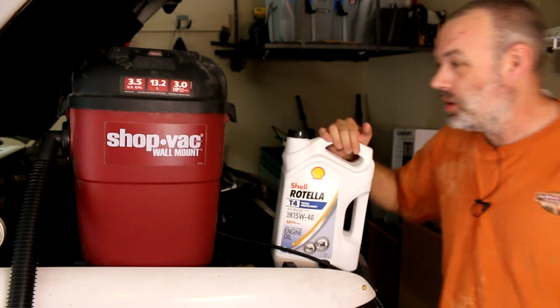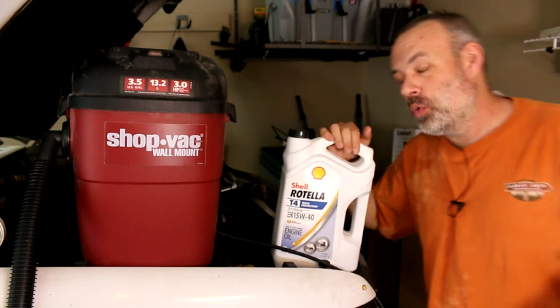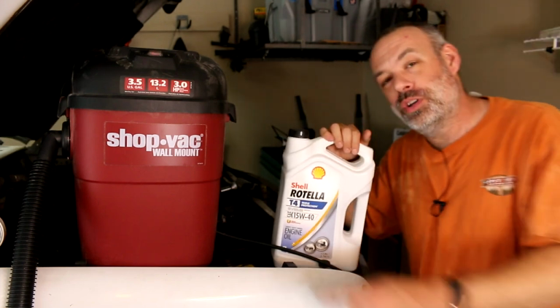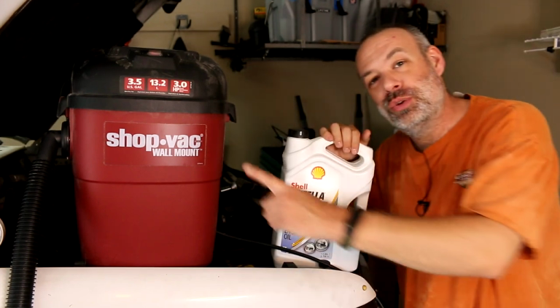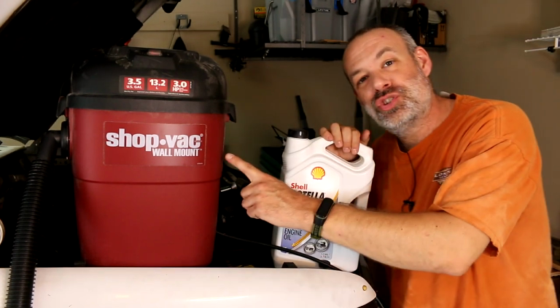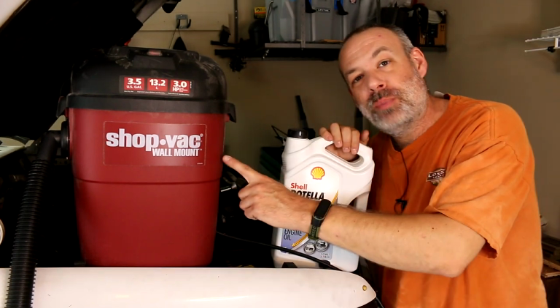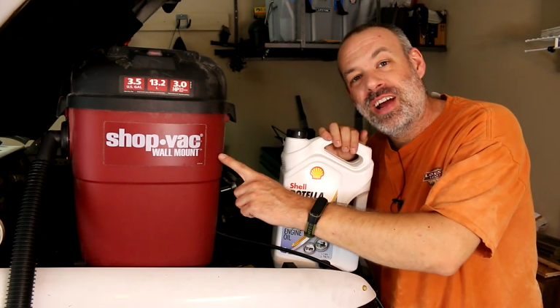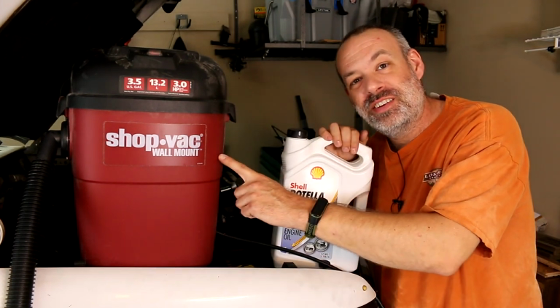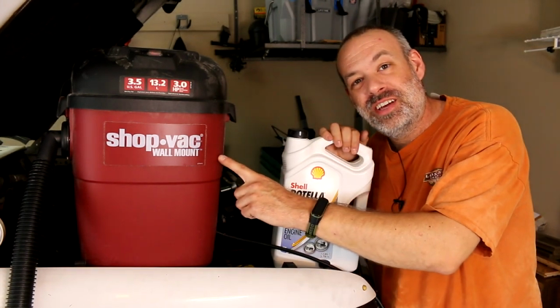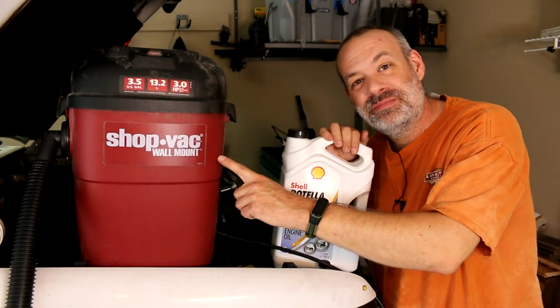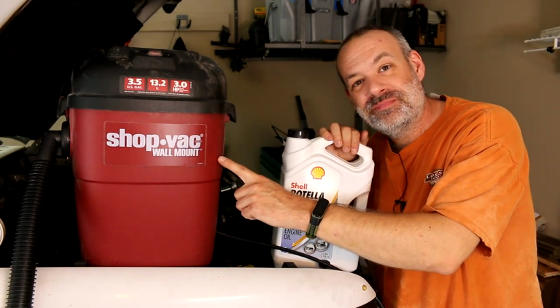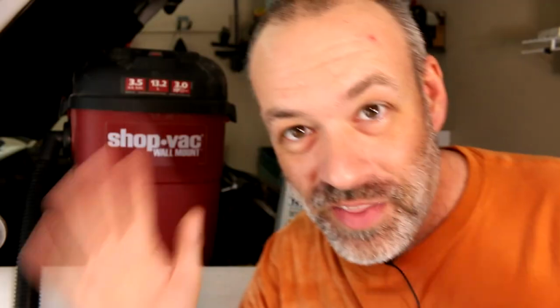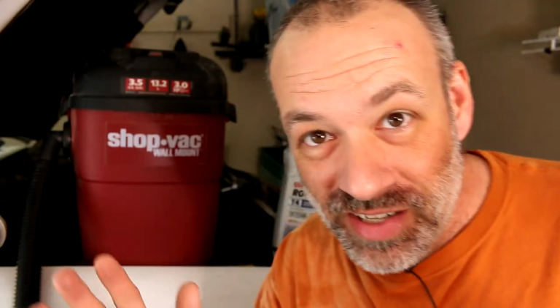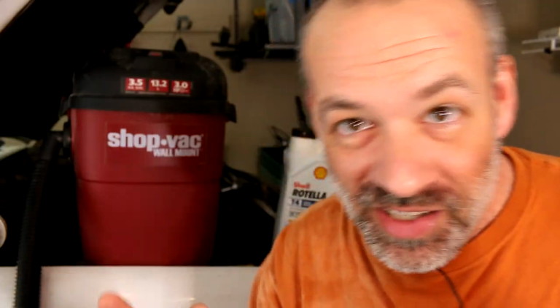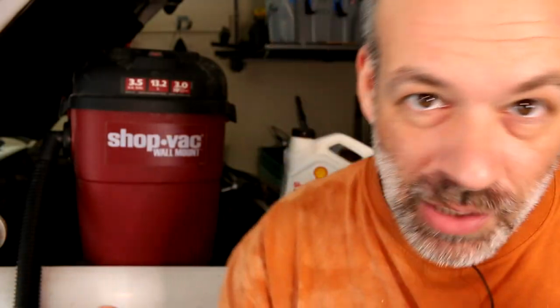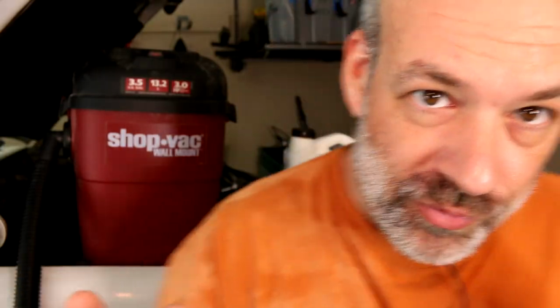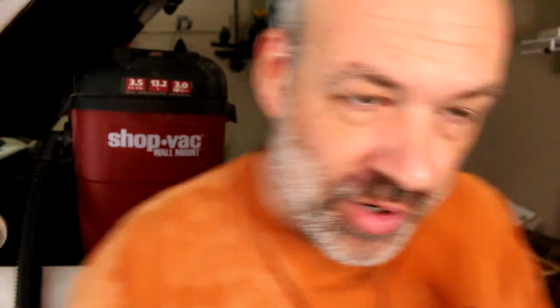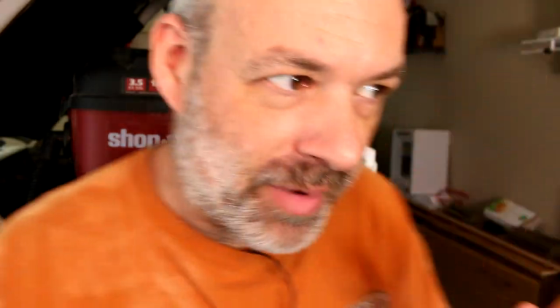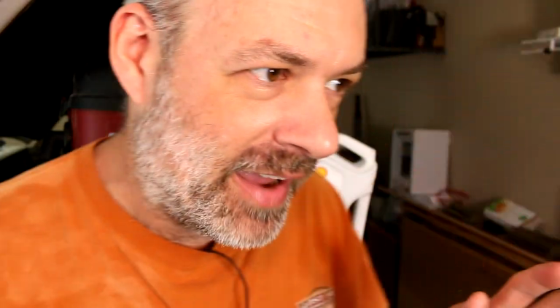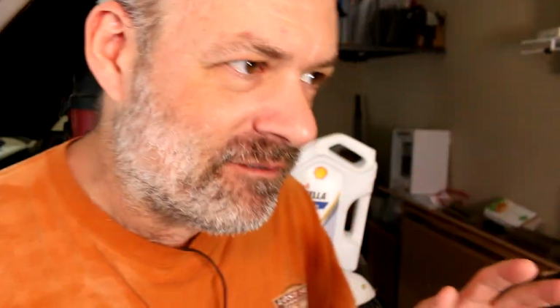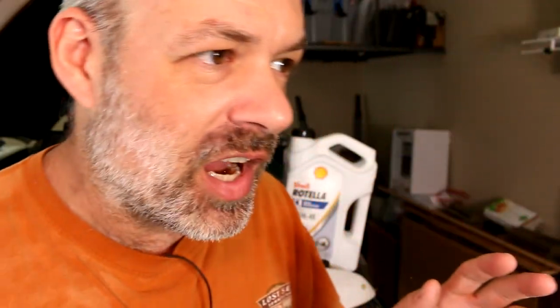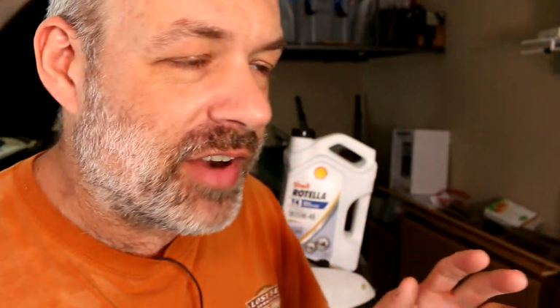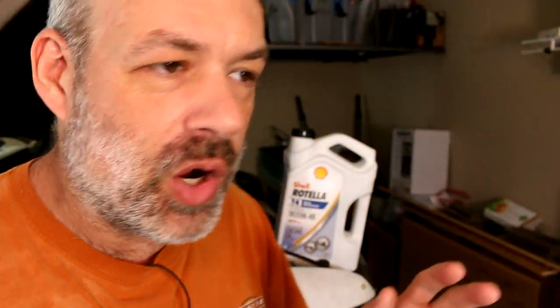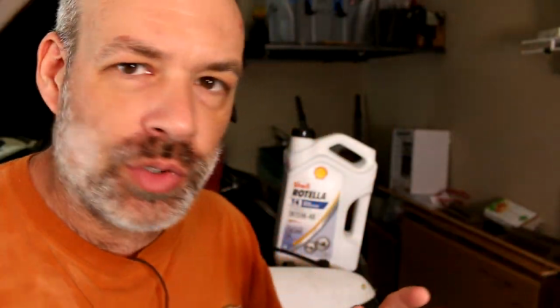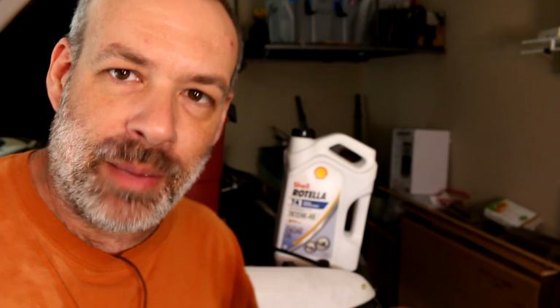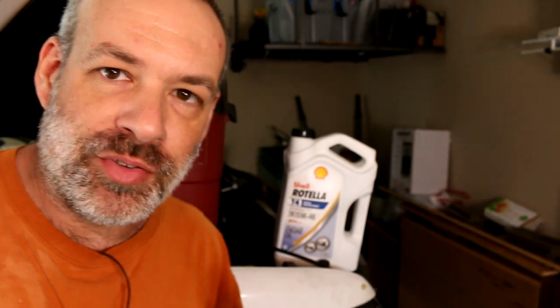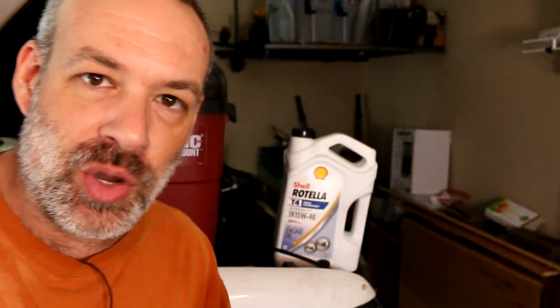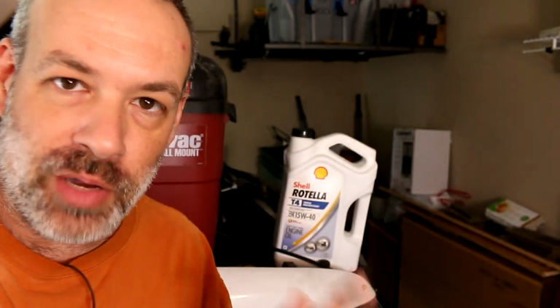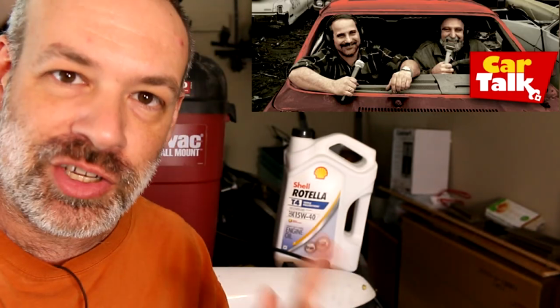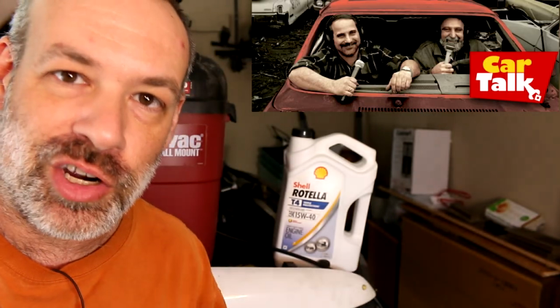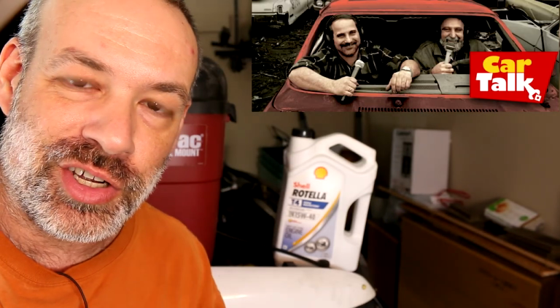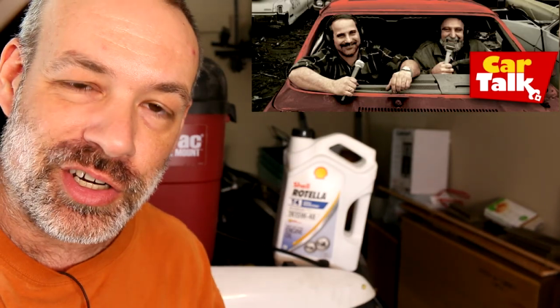We're going to use a shop vac today. This idea comes from a very, very old episode of Car Talk.